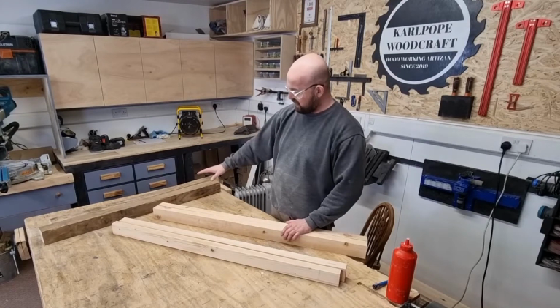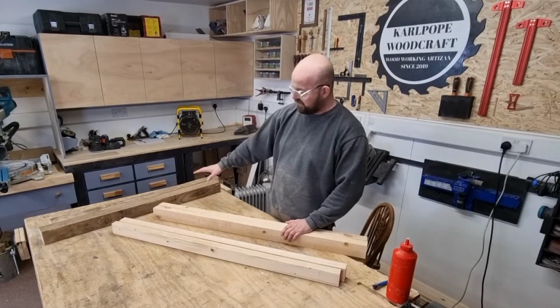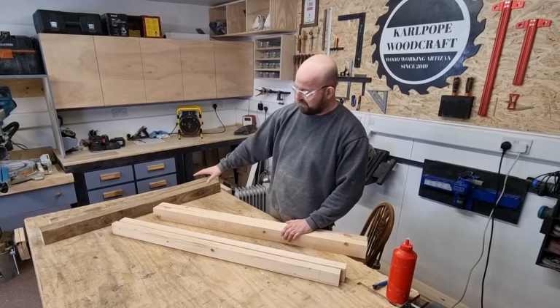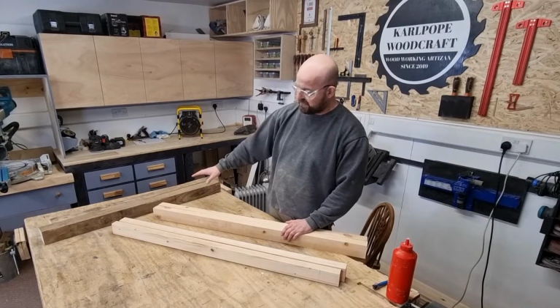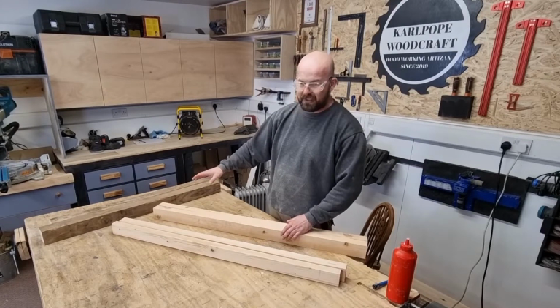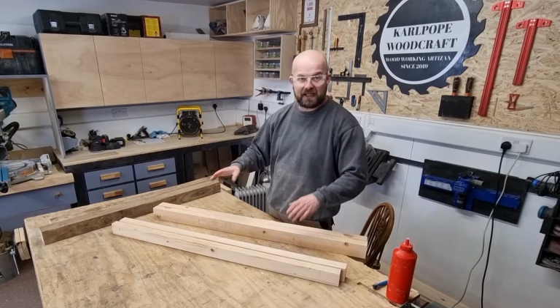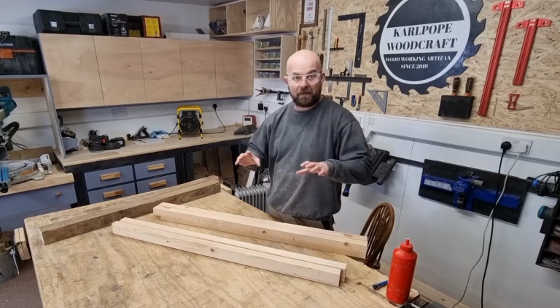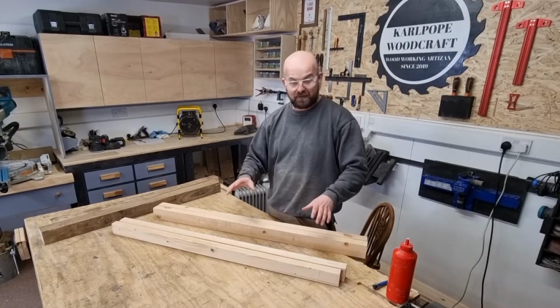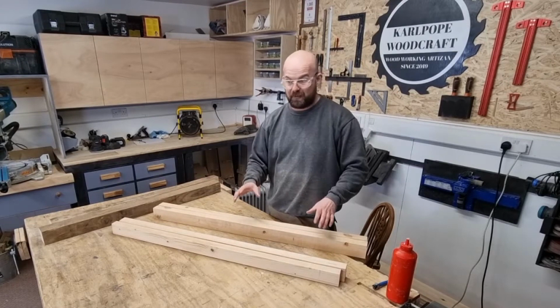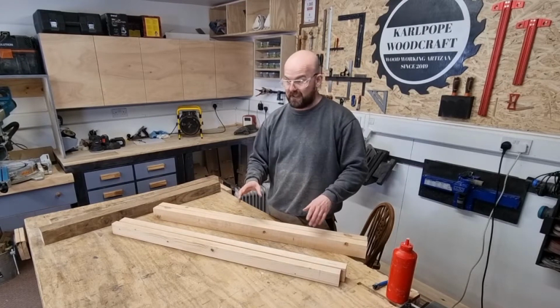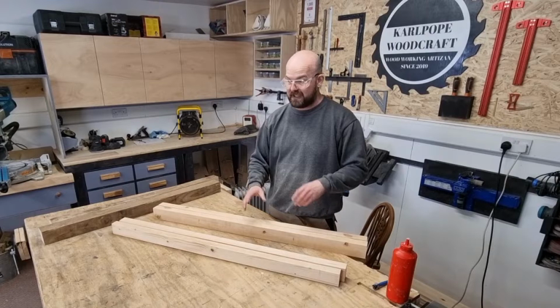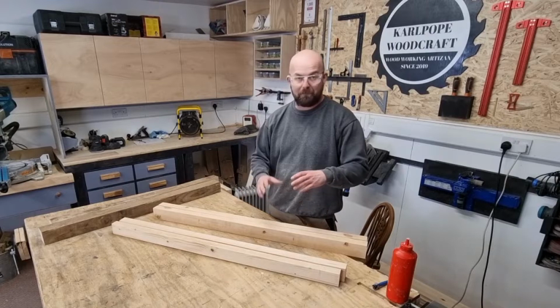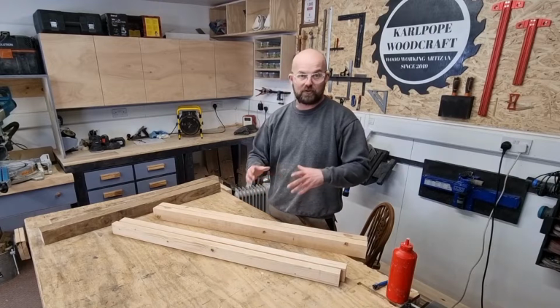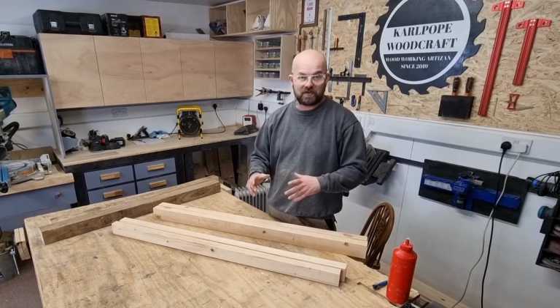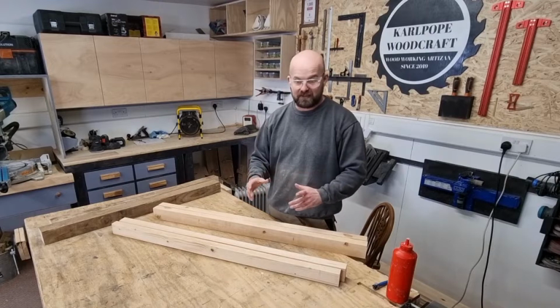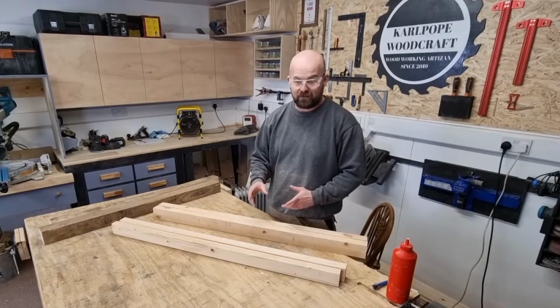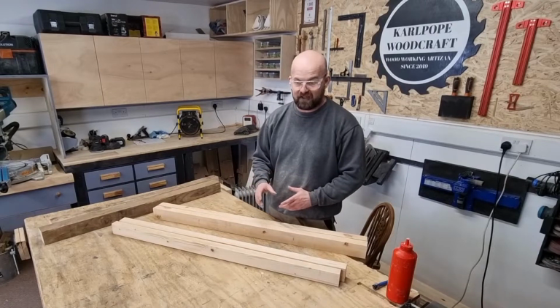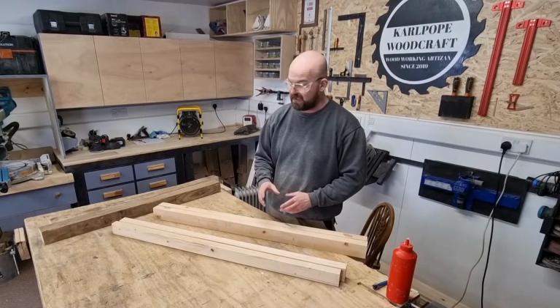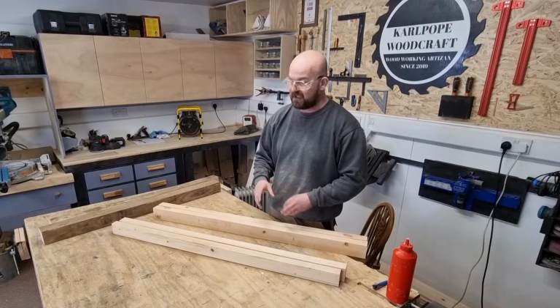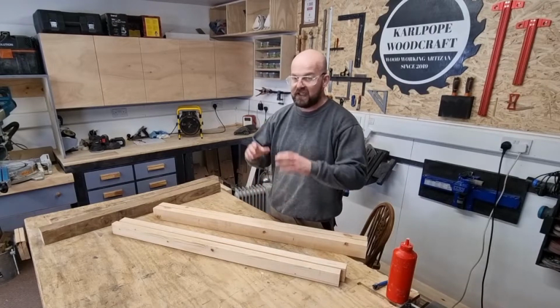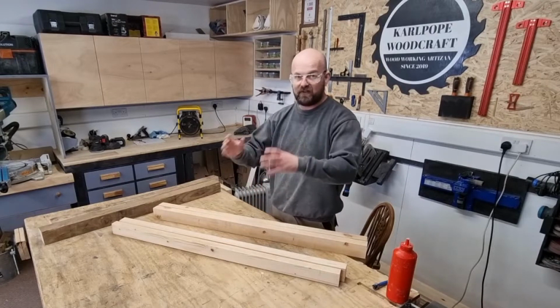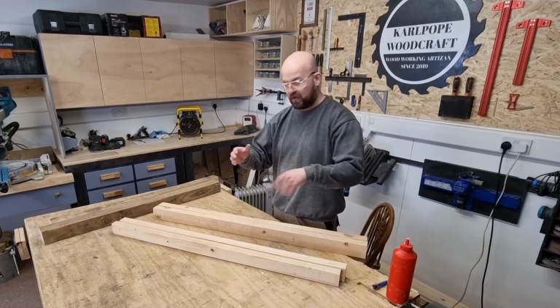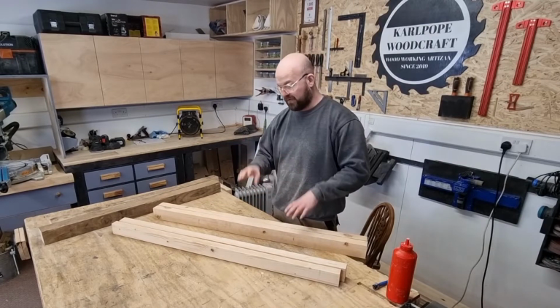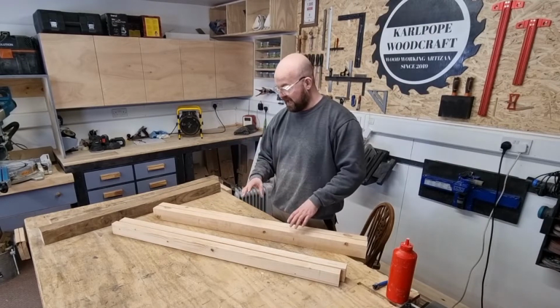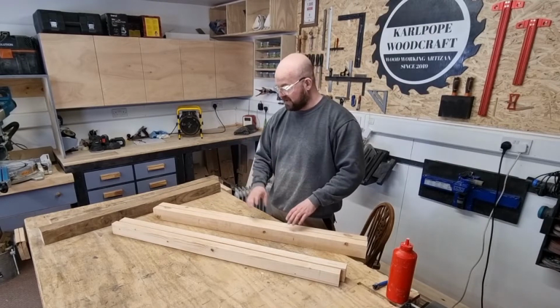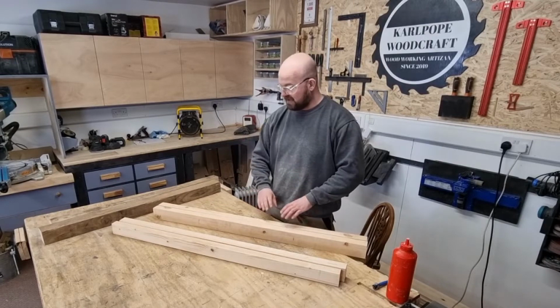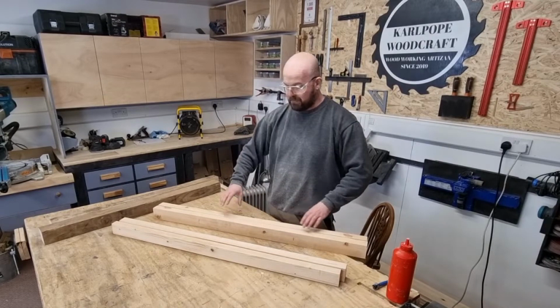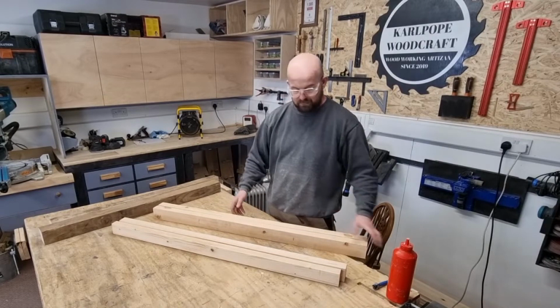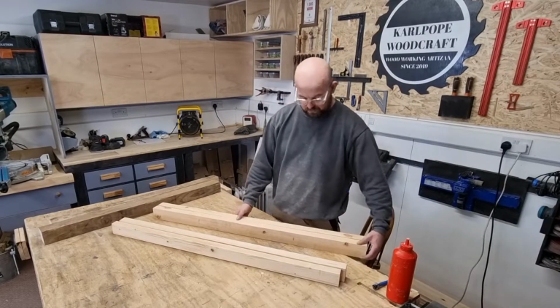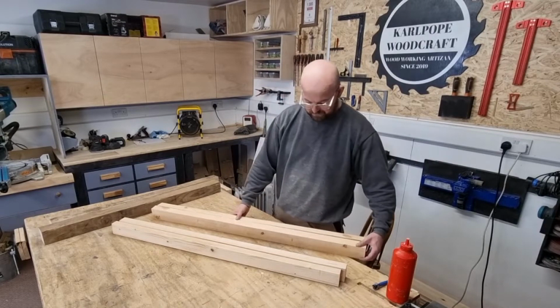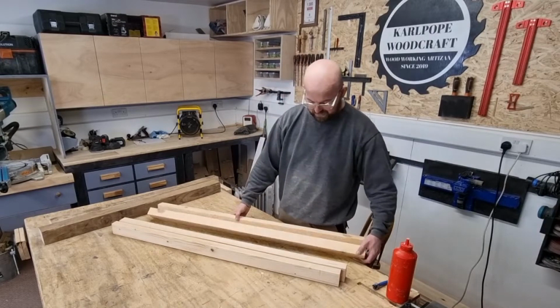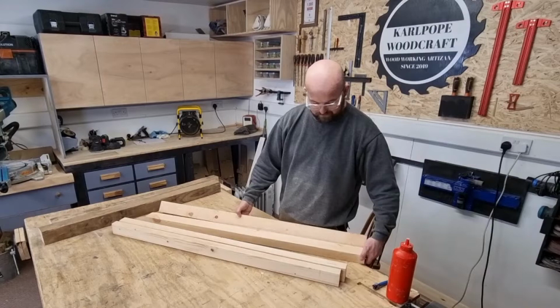They've got to go through the thicknesser and planer, so I'm going to spend a bit of time laminating some material together - basically for the foot and the head - clamping them and gluing them together.